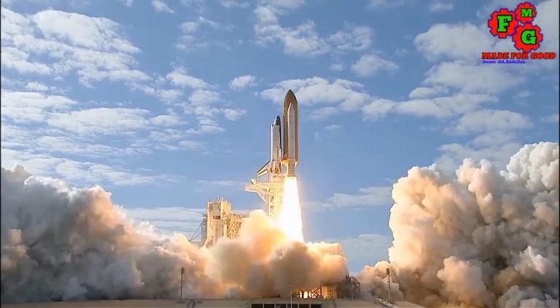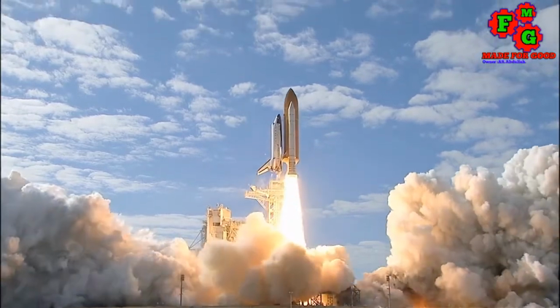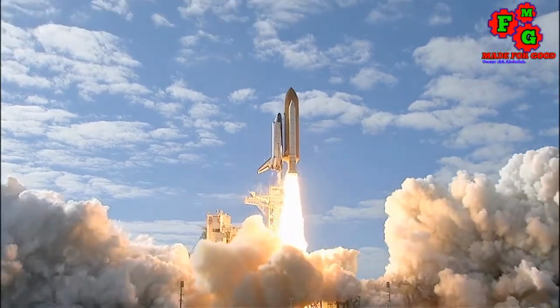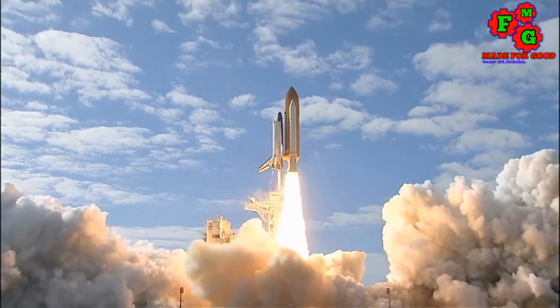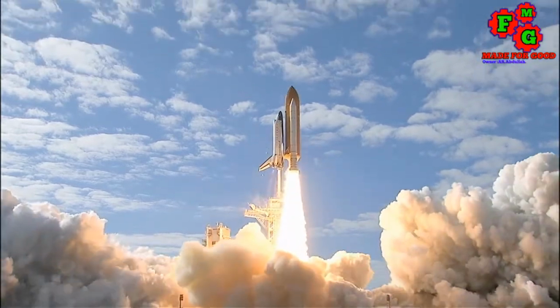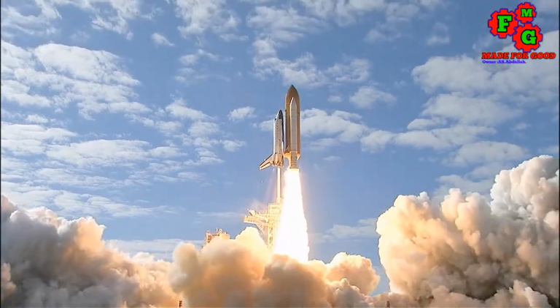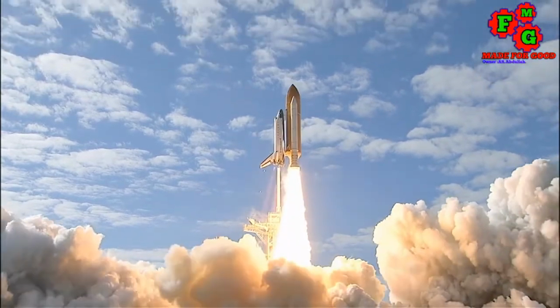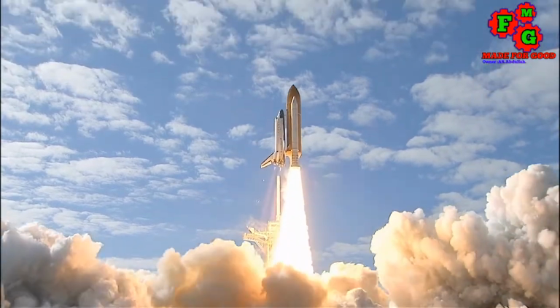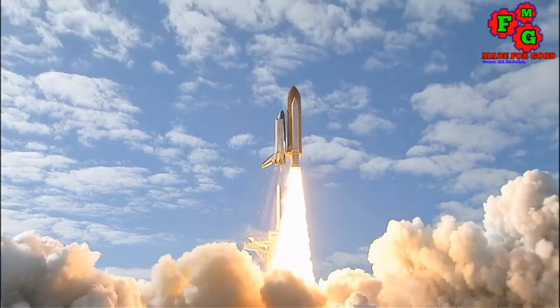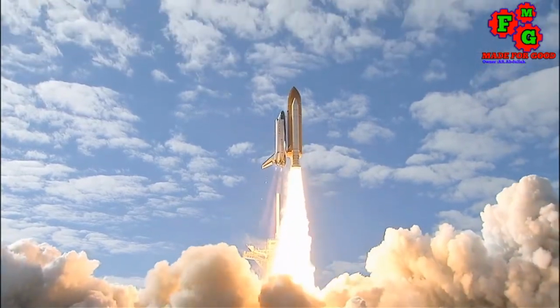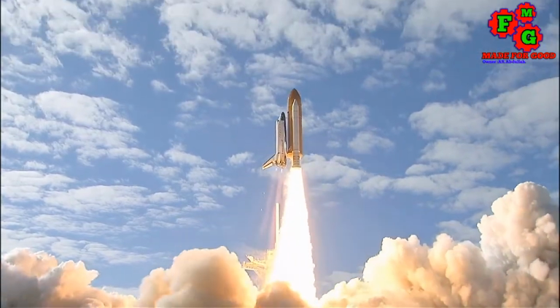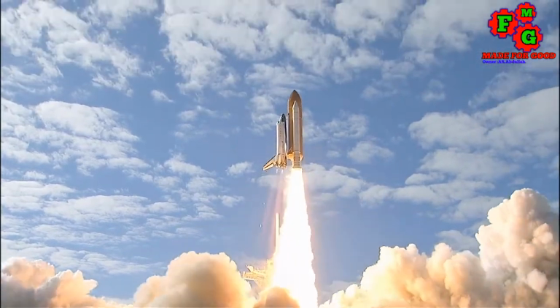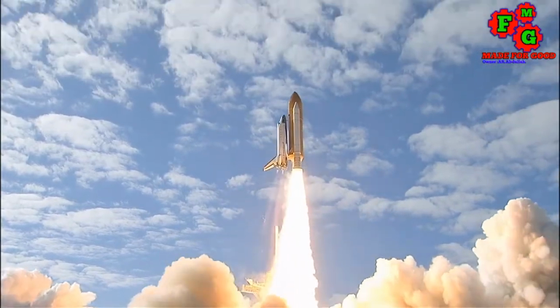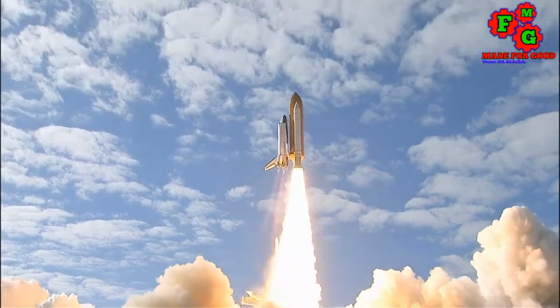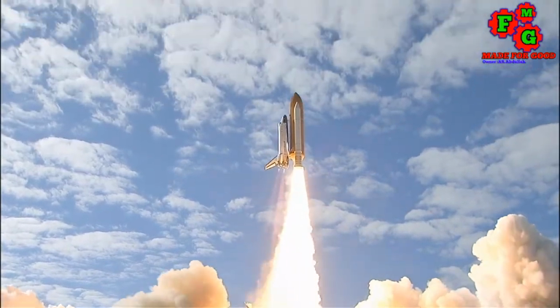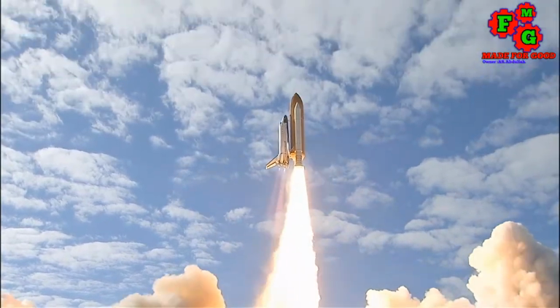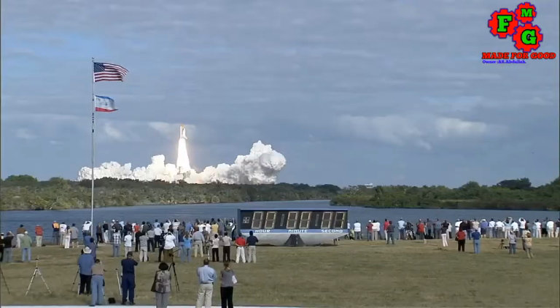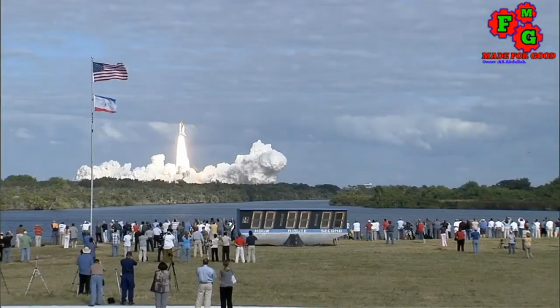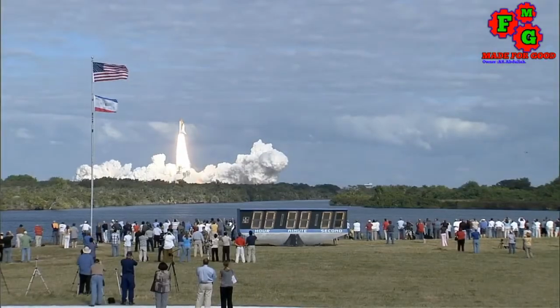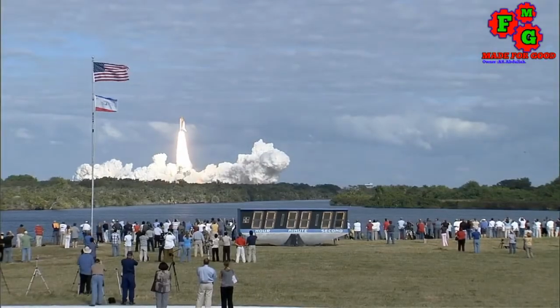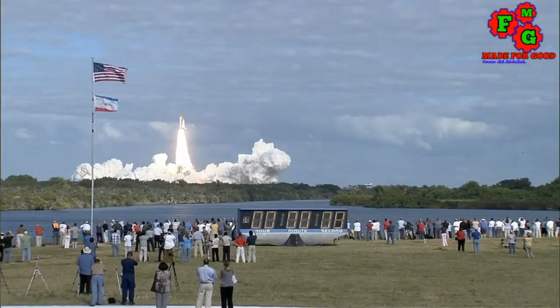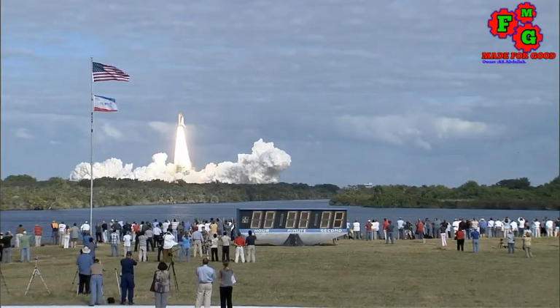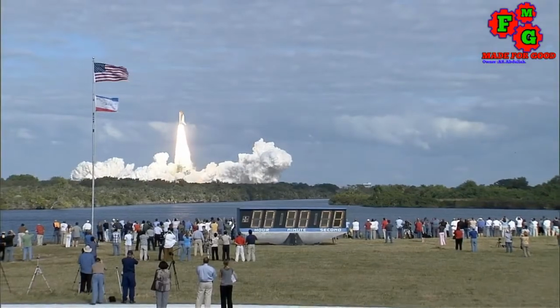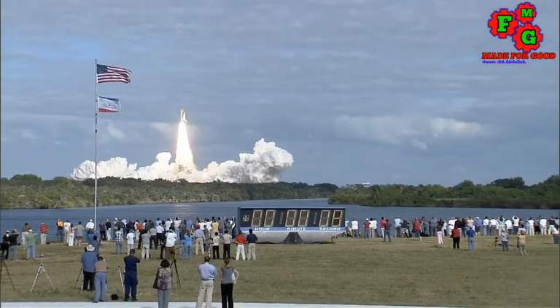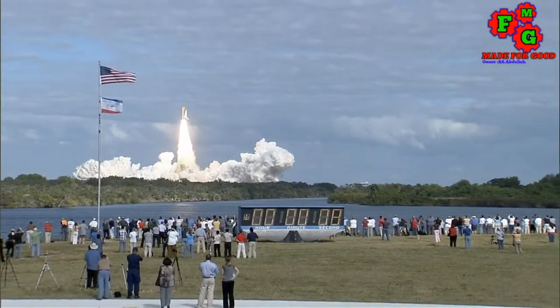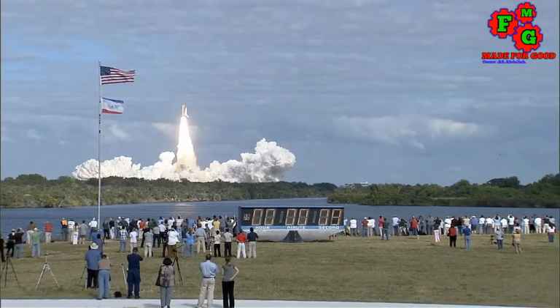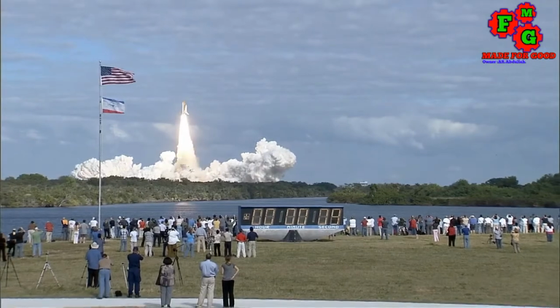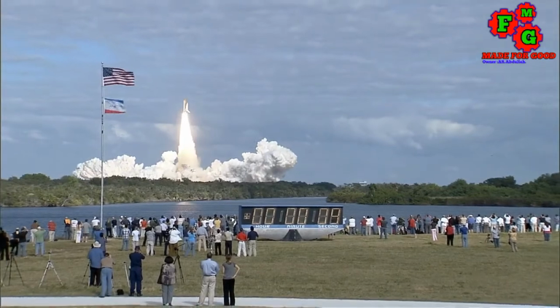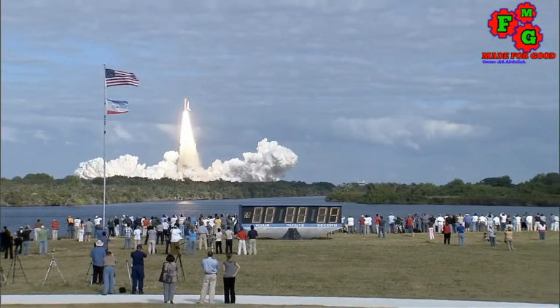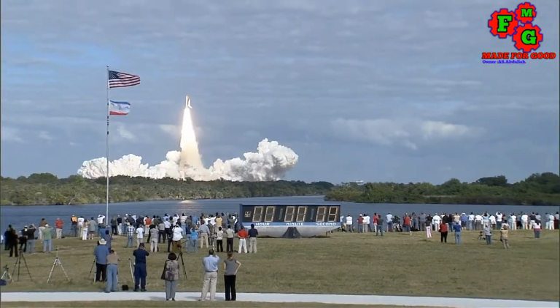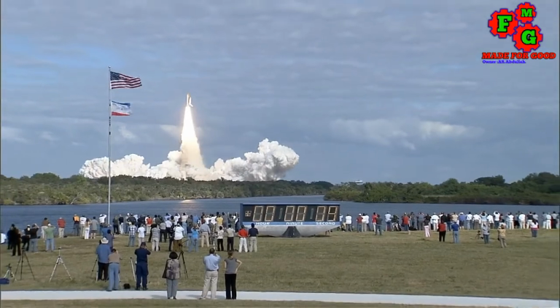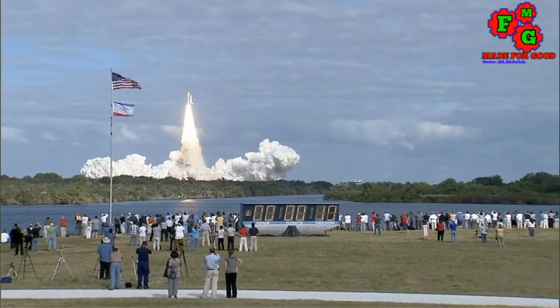A mission to build, resupply, and to do research for the International Space Station.